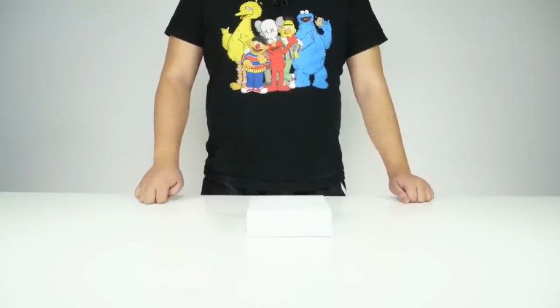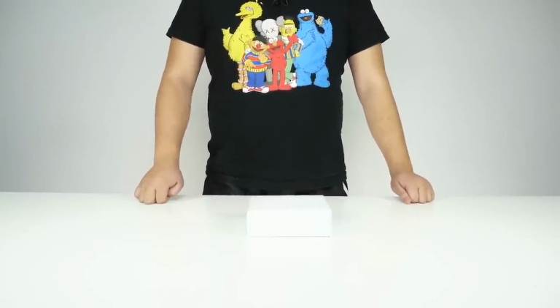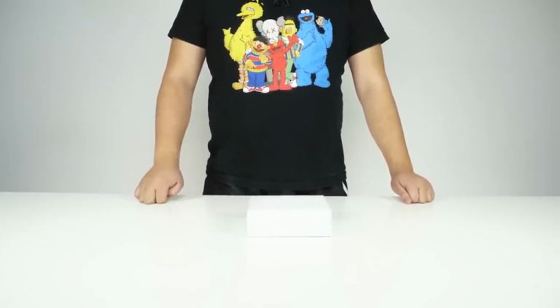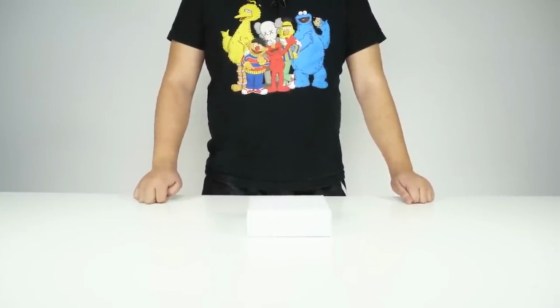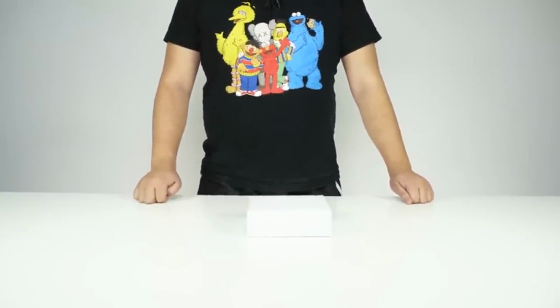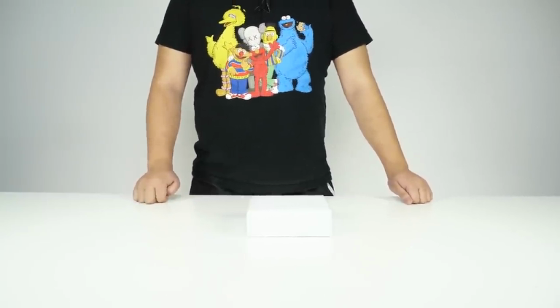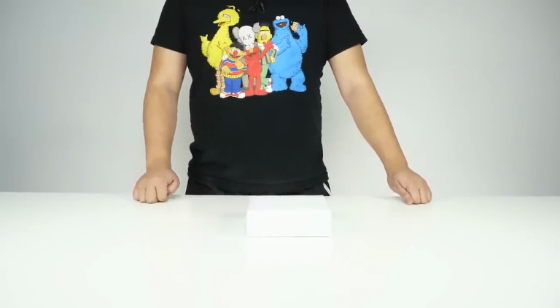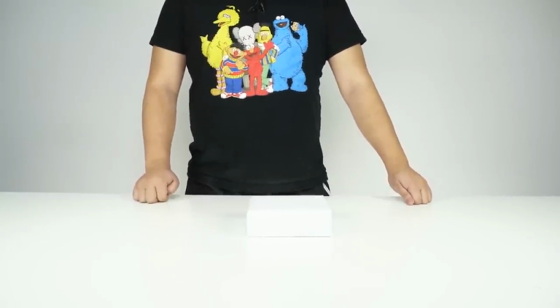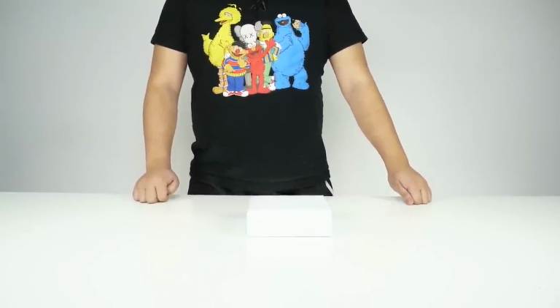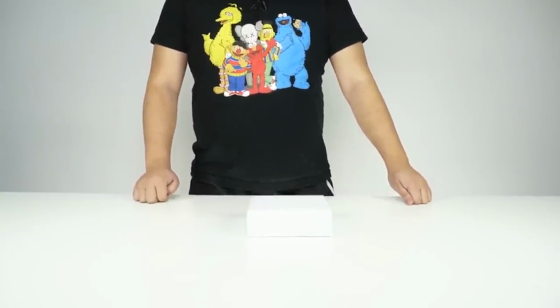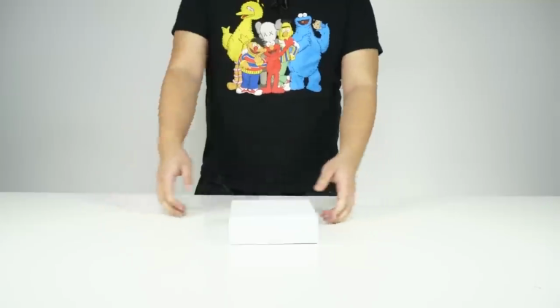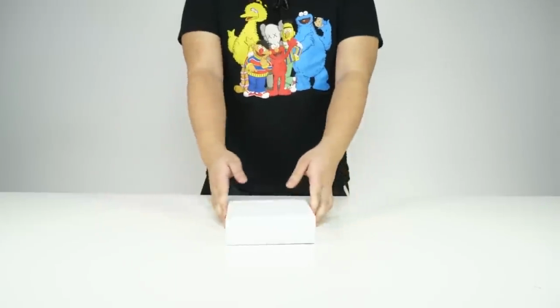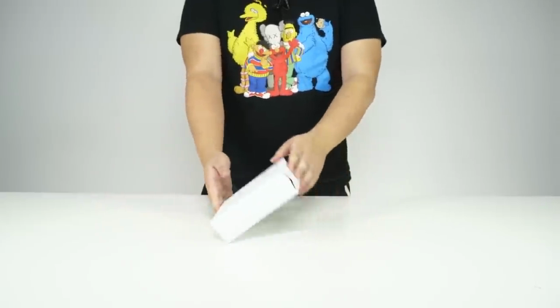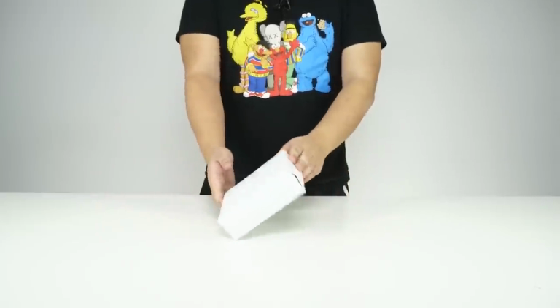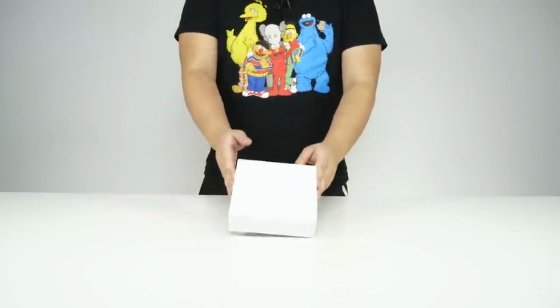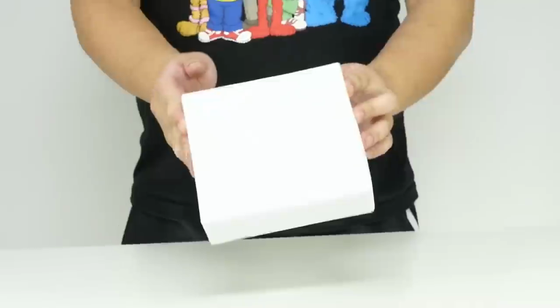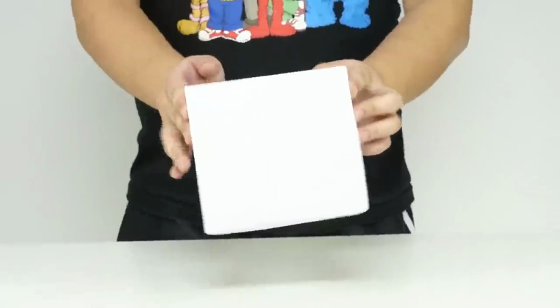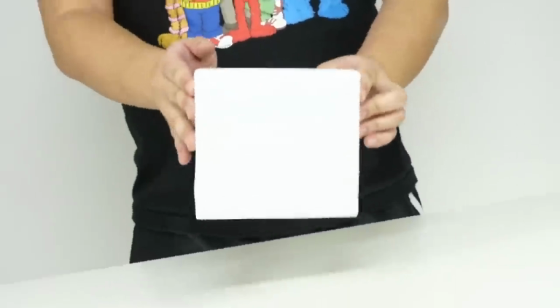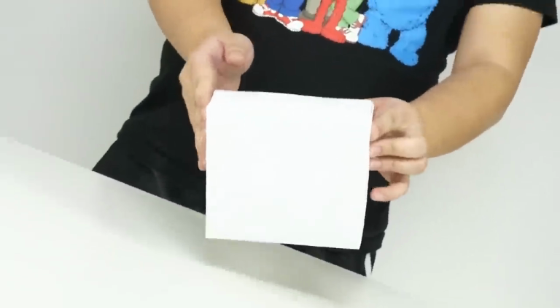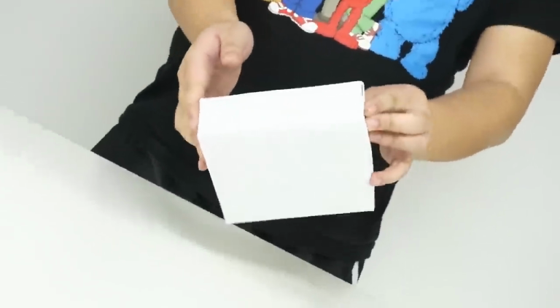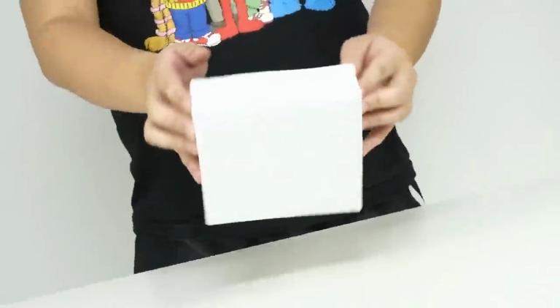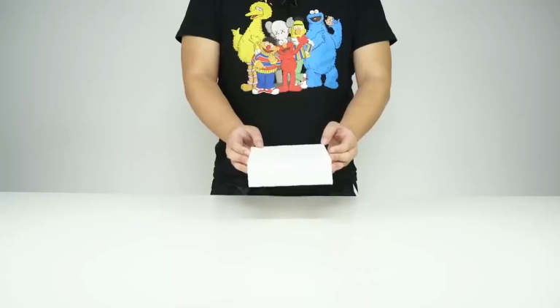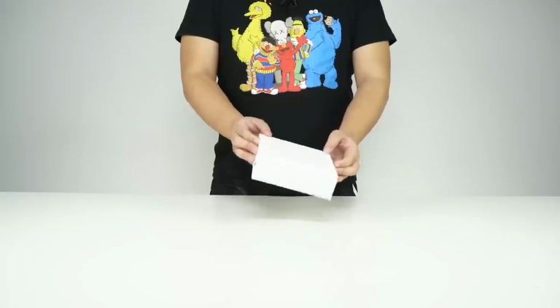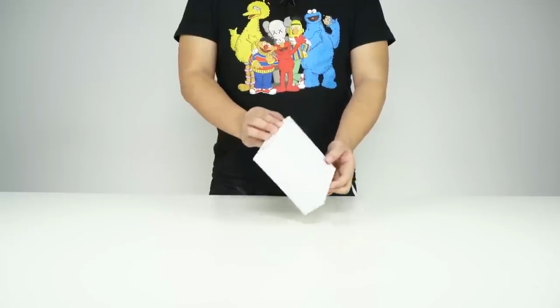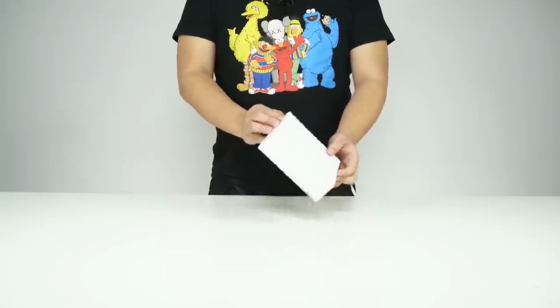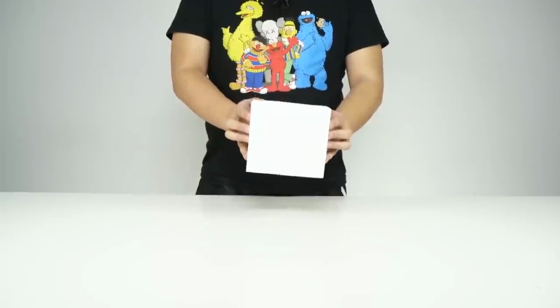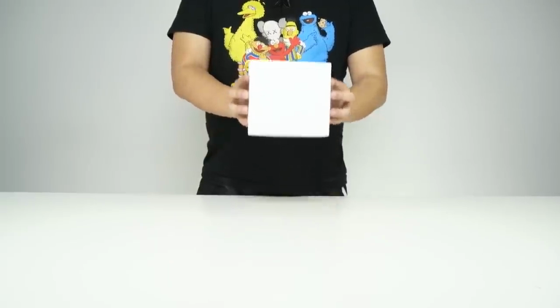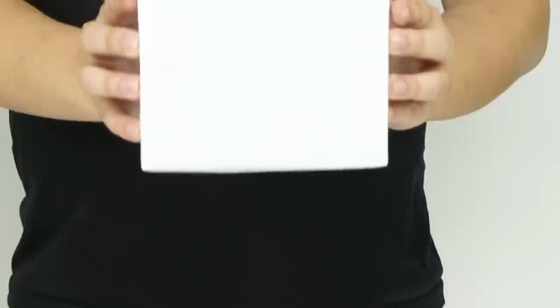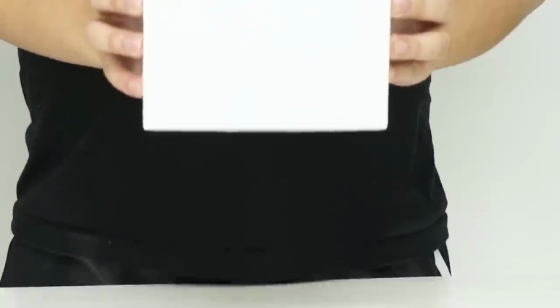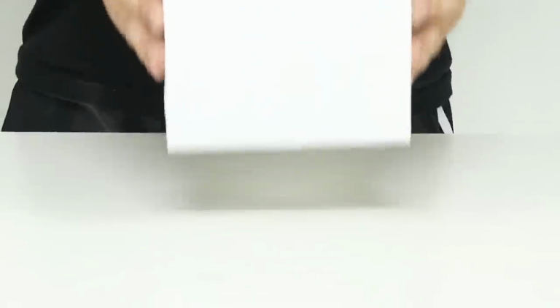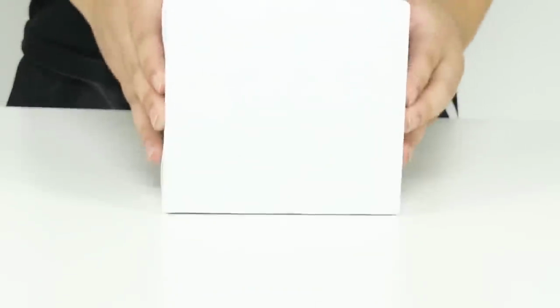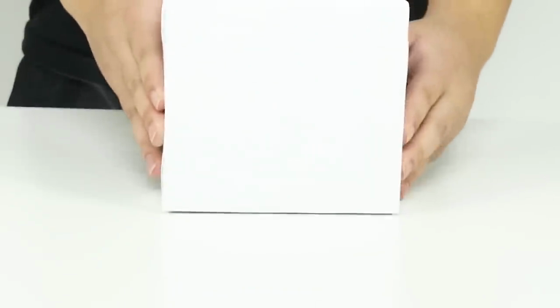Today I got you something really nice. This looks like a nice square little box. How about we find out? All right, let's unwrap.